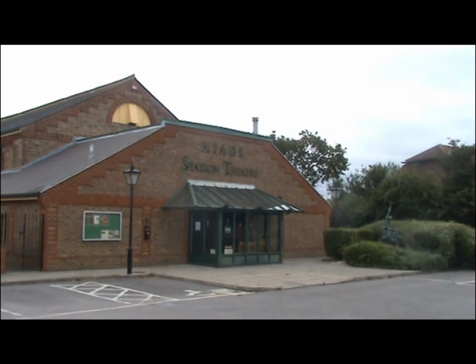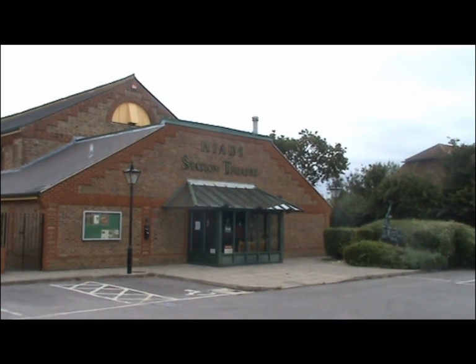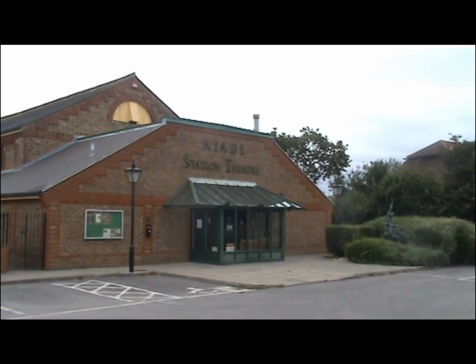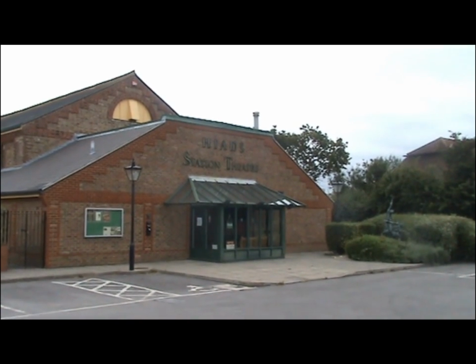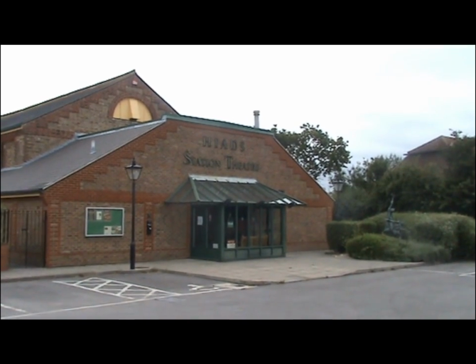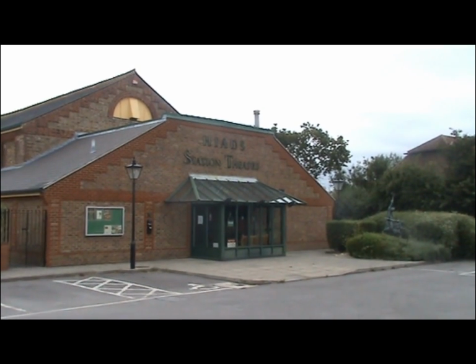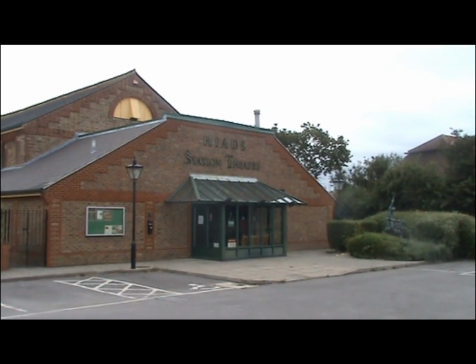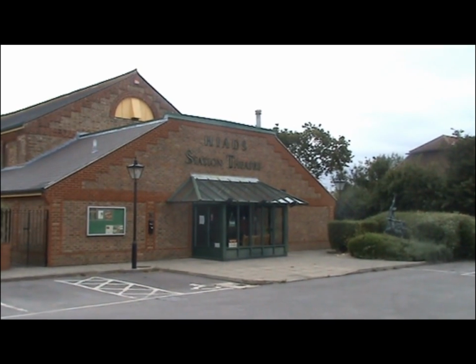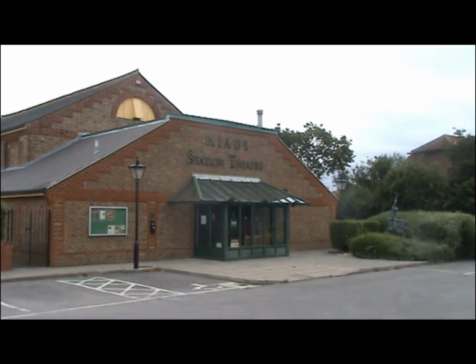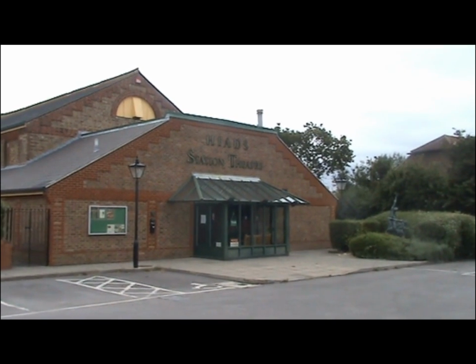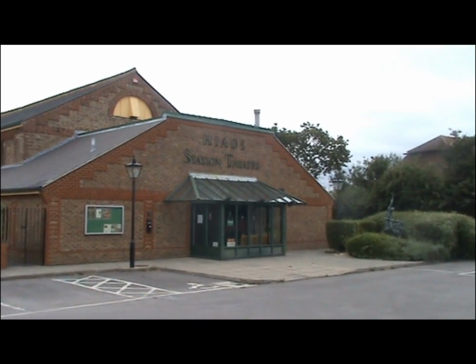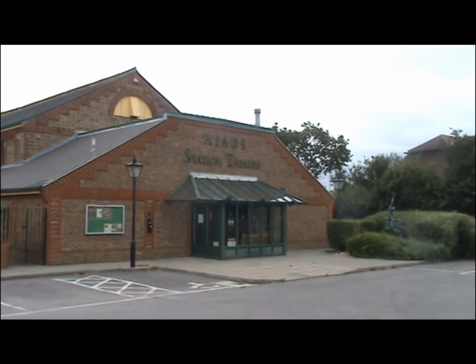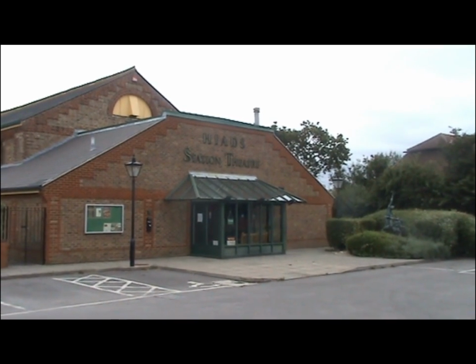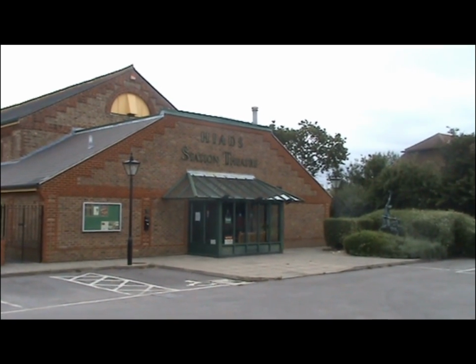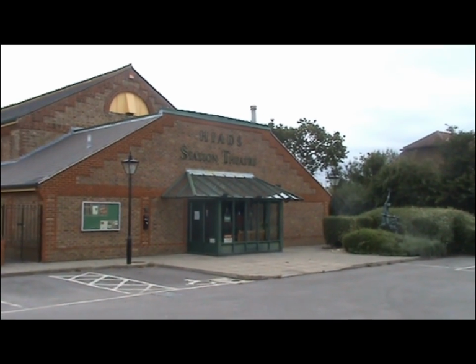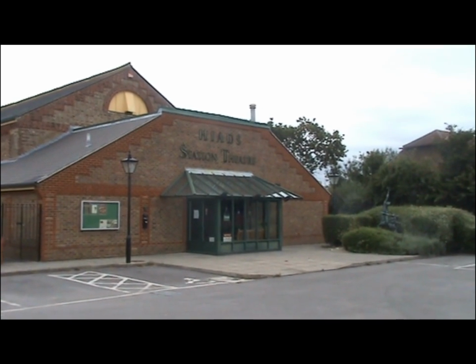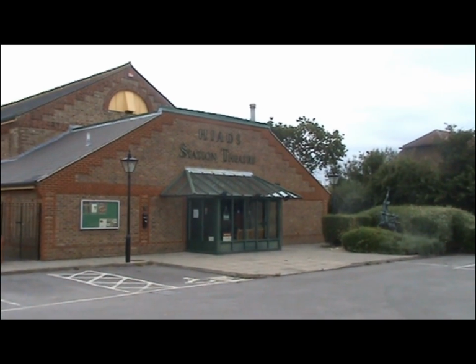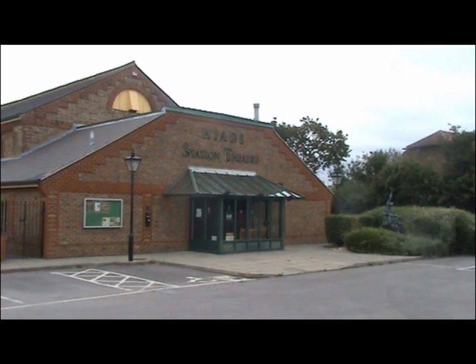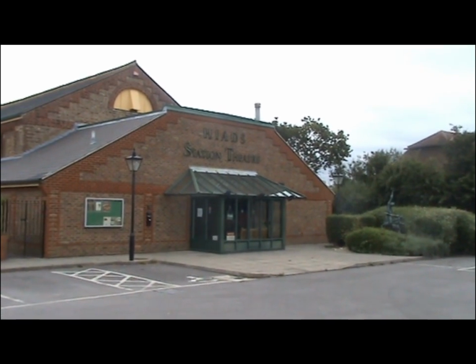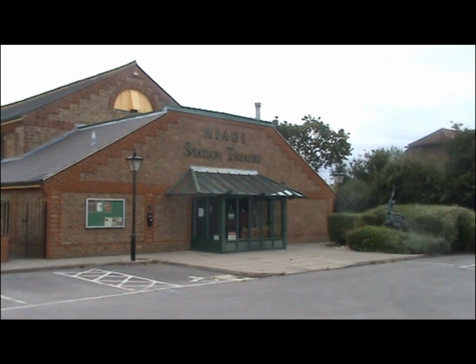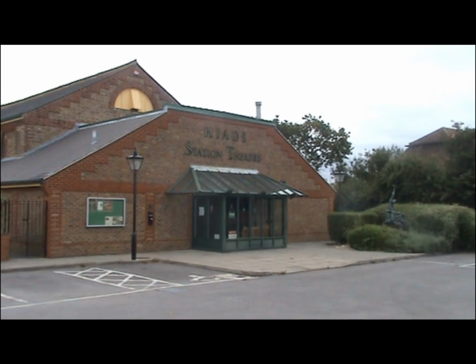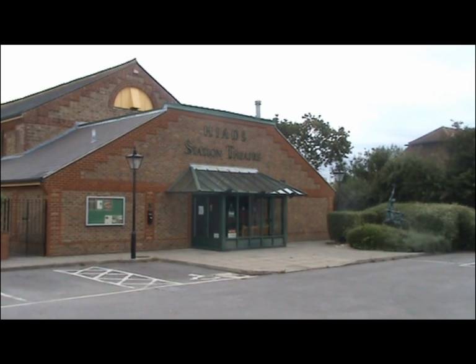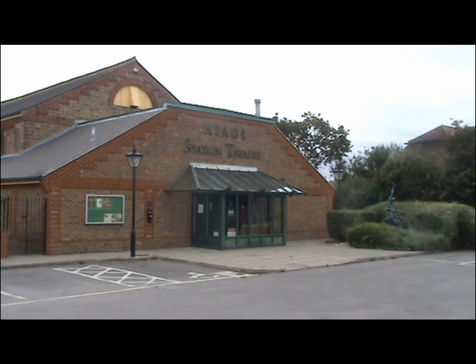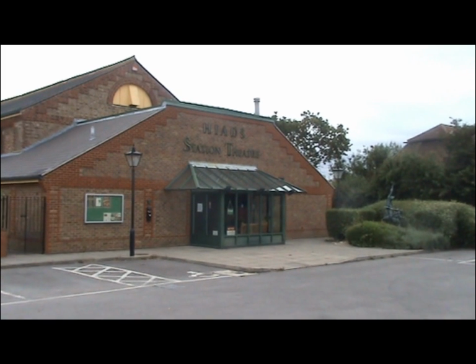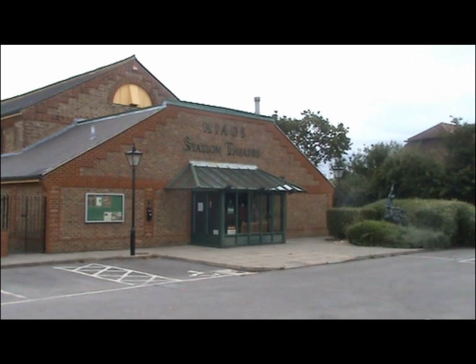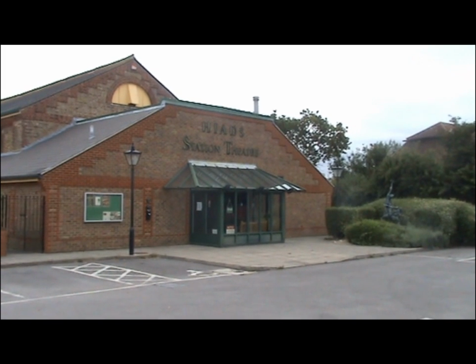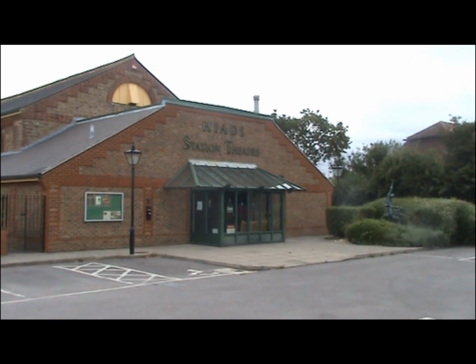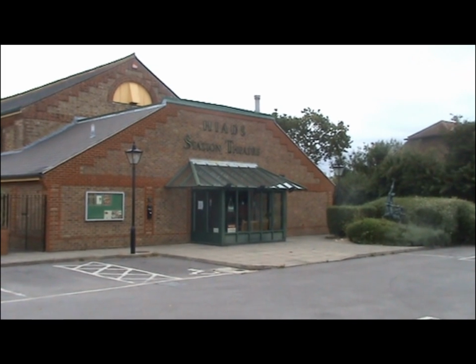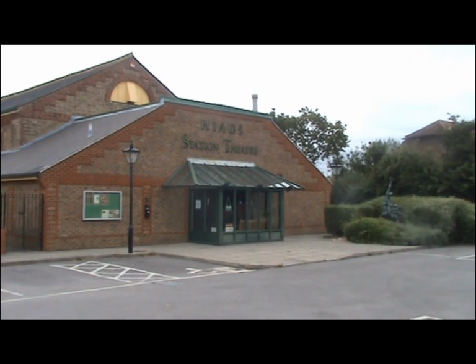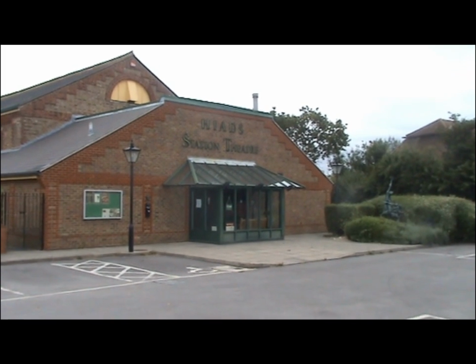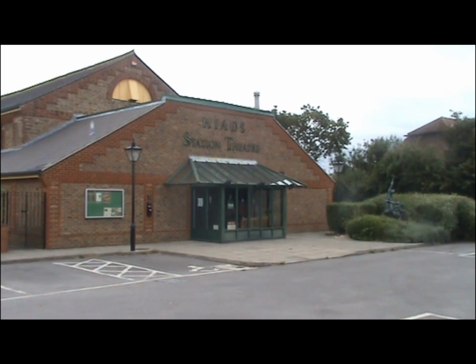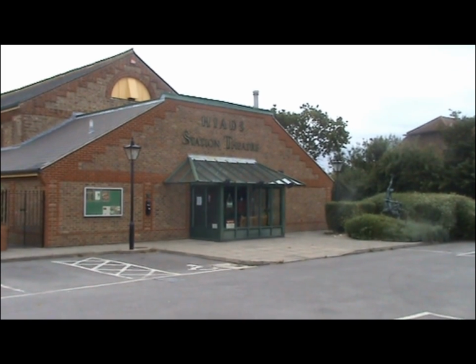This is Station Theatre on Hayling Island, and it was built in 1997.